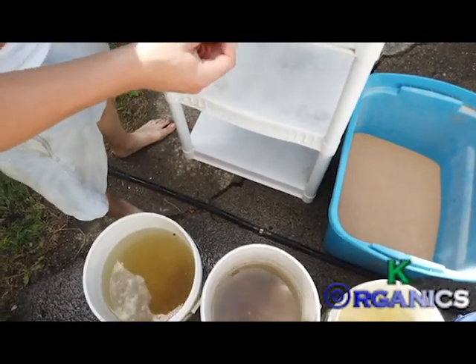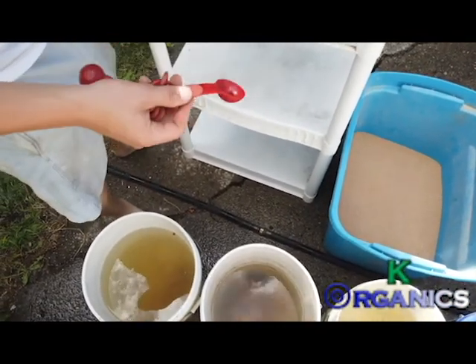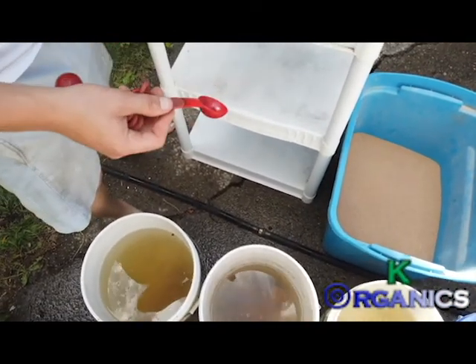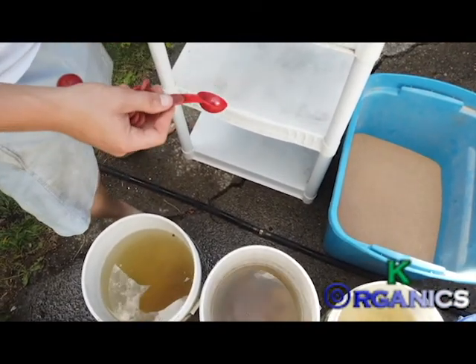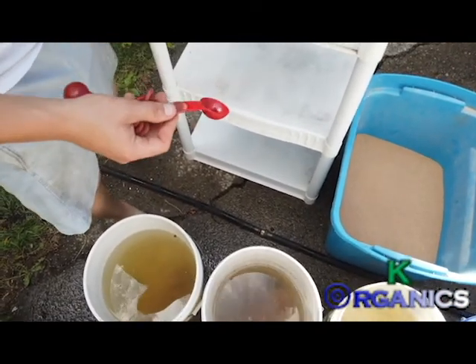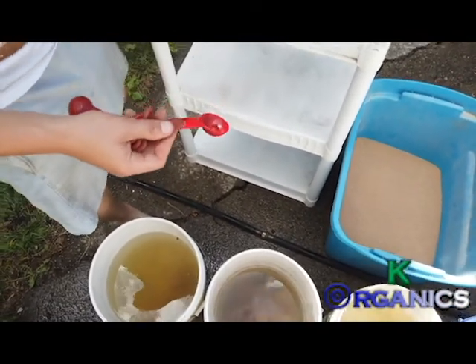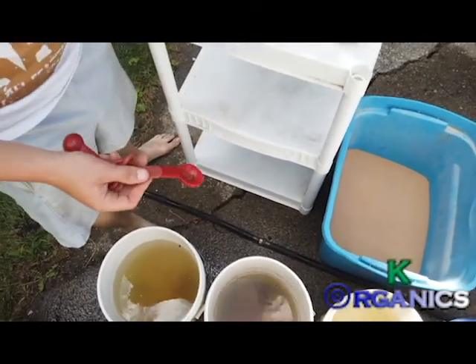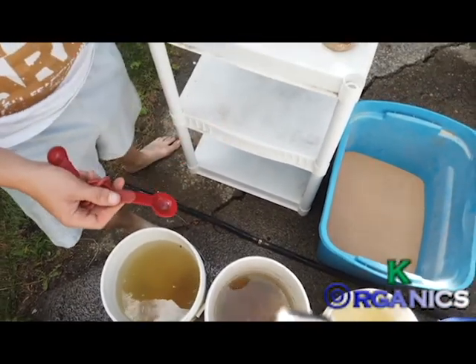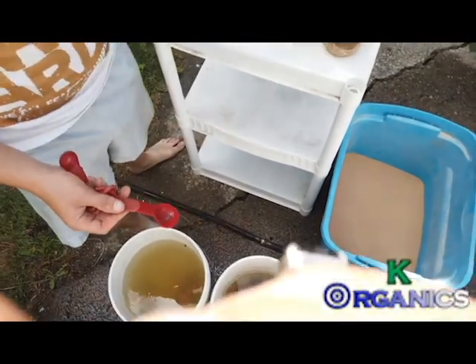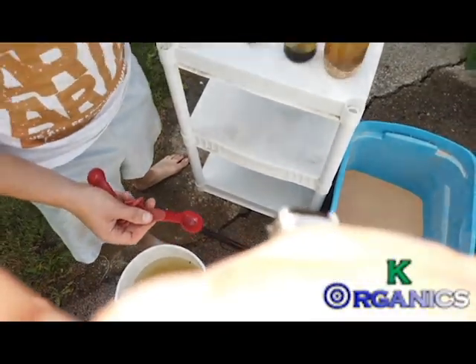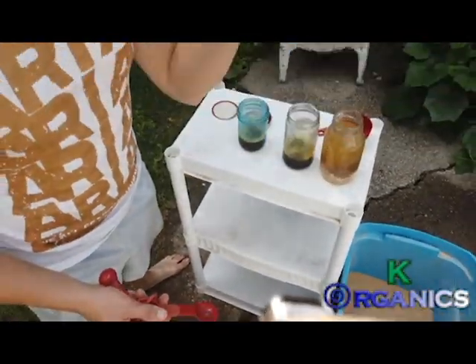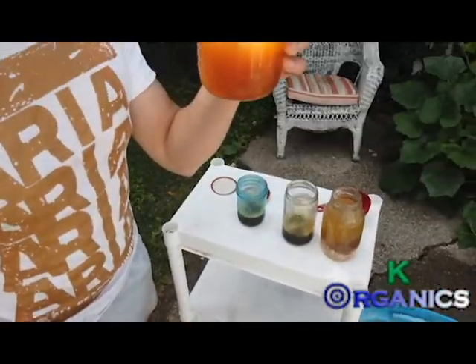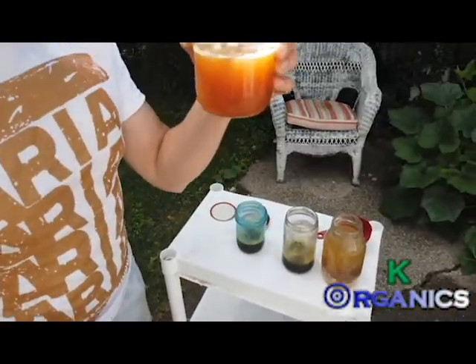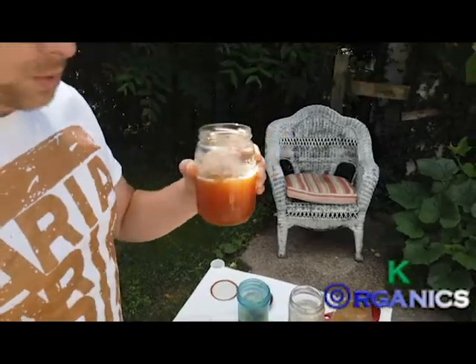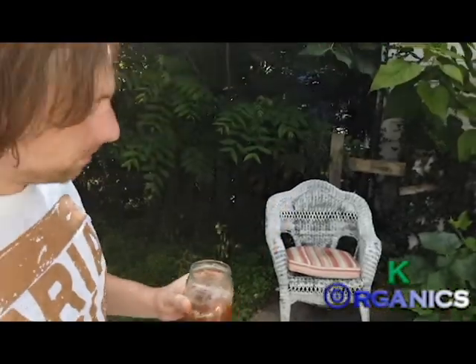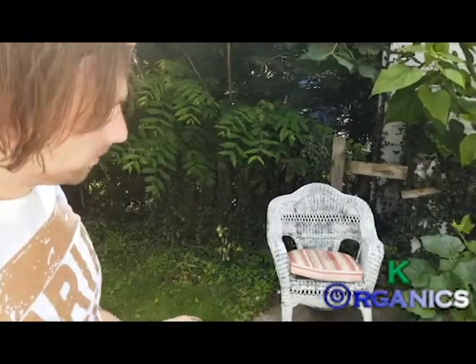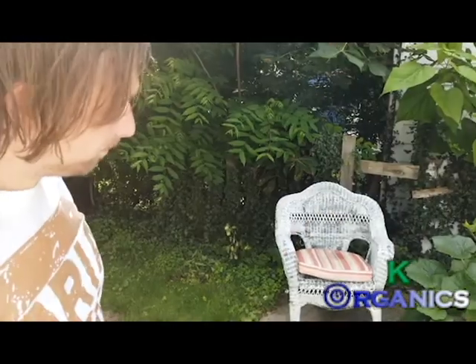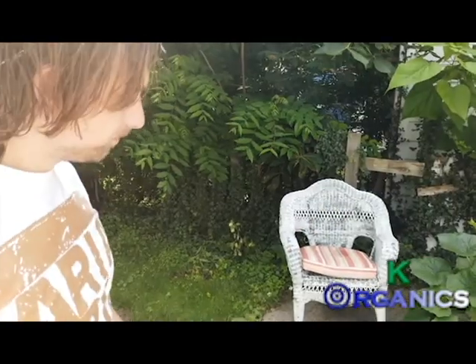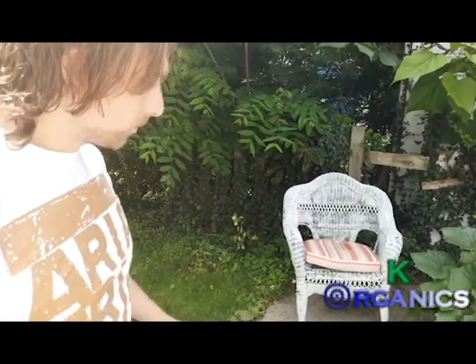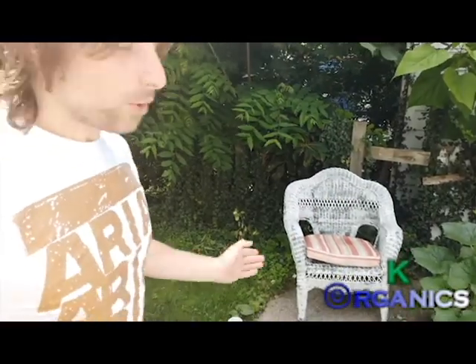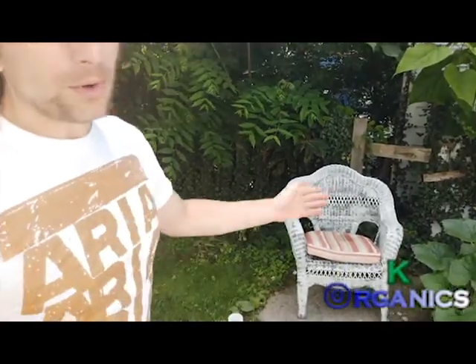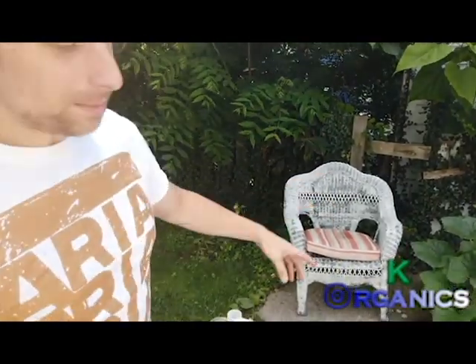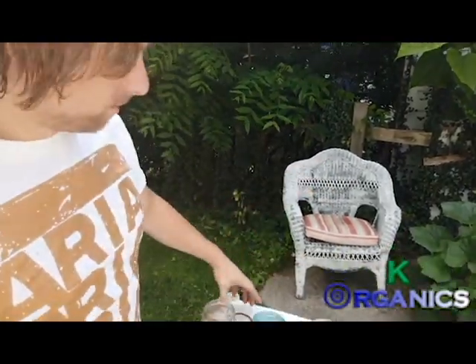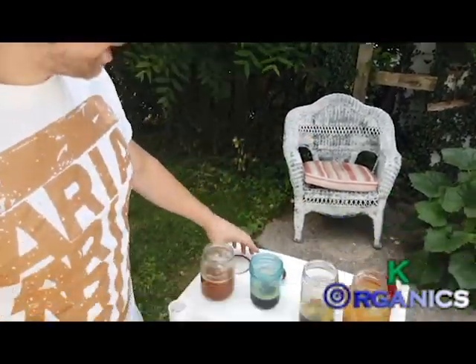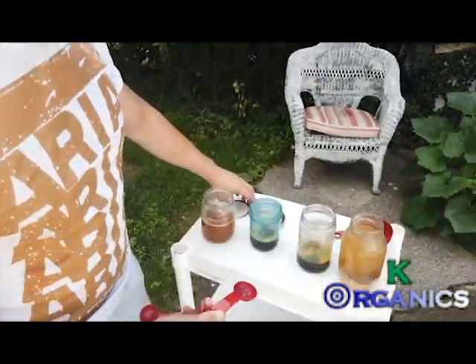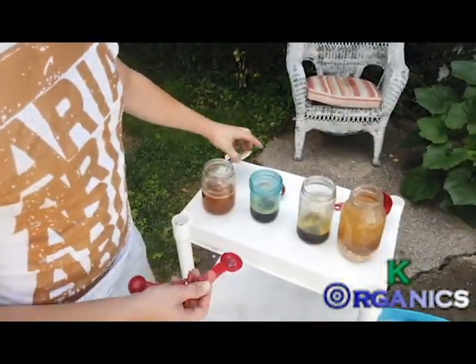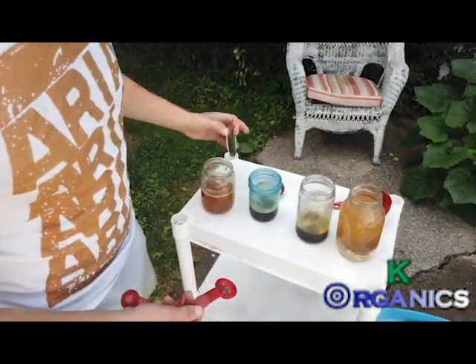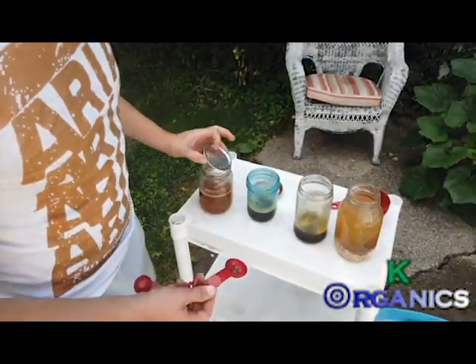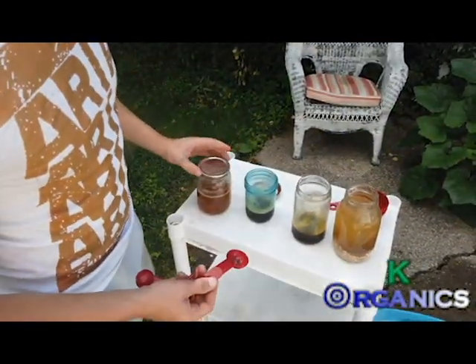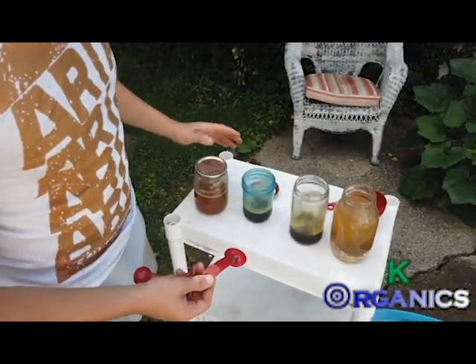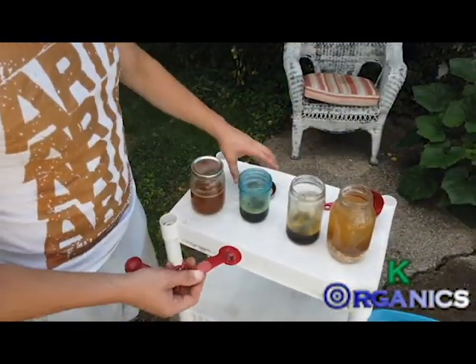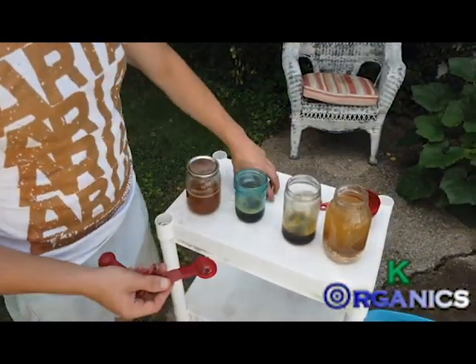With the banana I always use a whole tablespoon — or more. Why not be liberal if you can? You can make this at home if you want, but I do sell it.